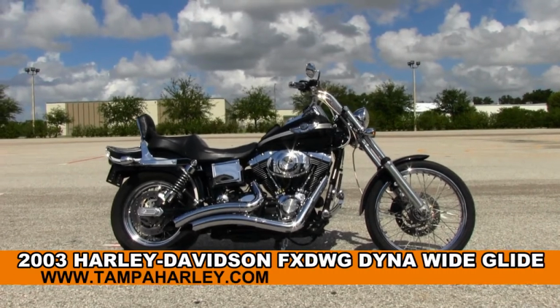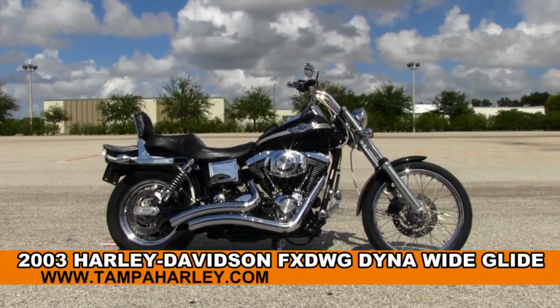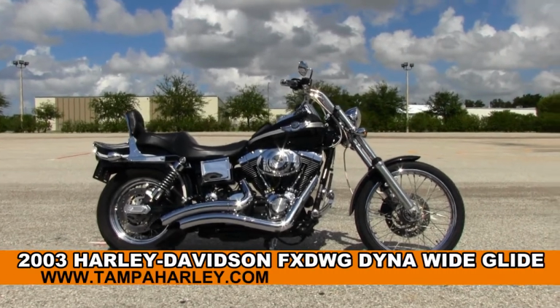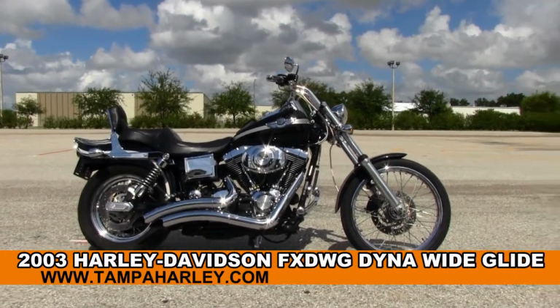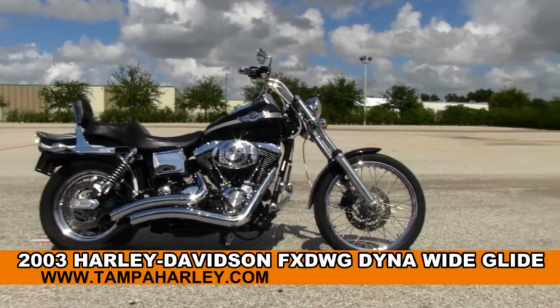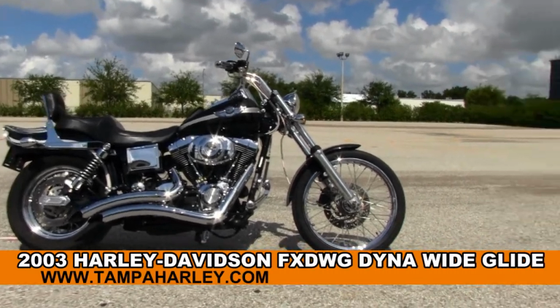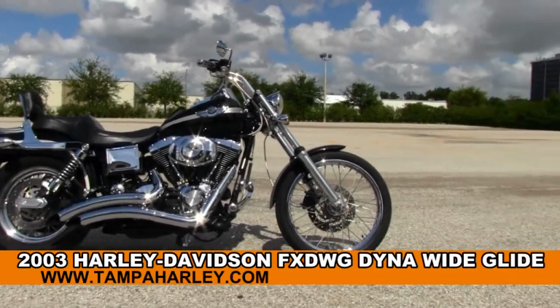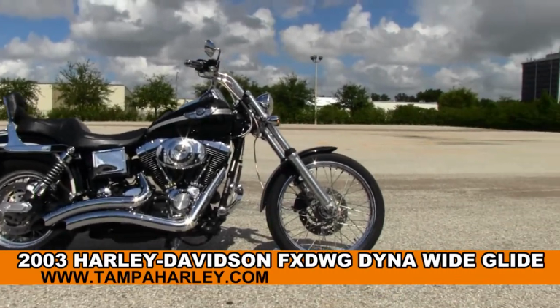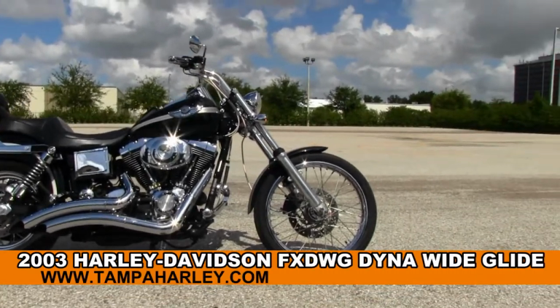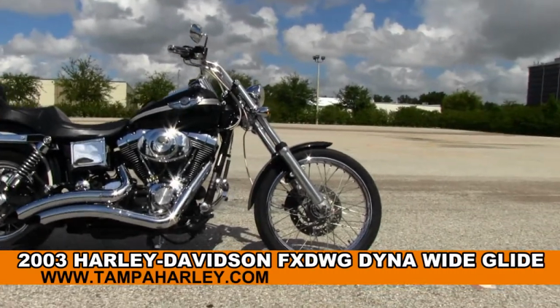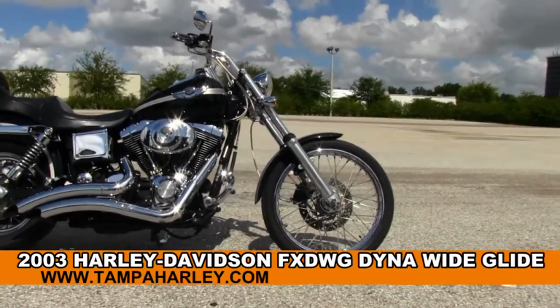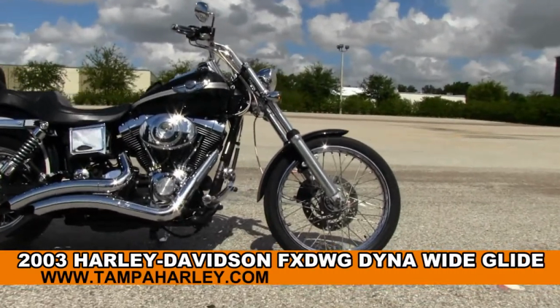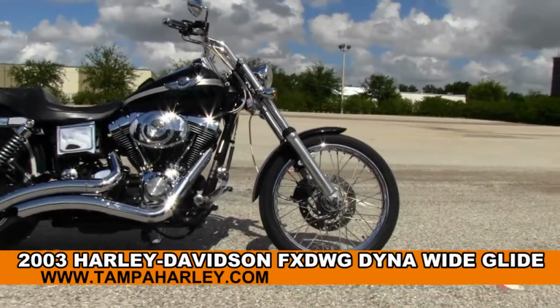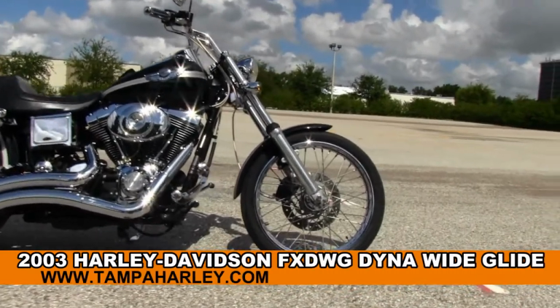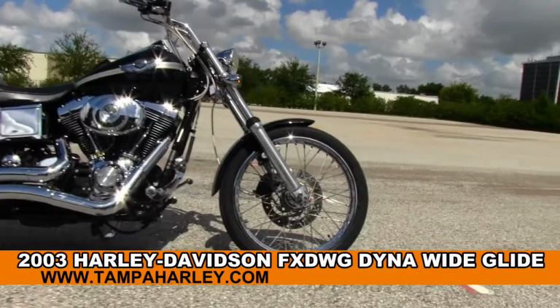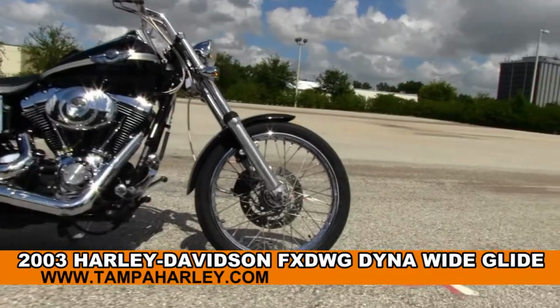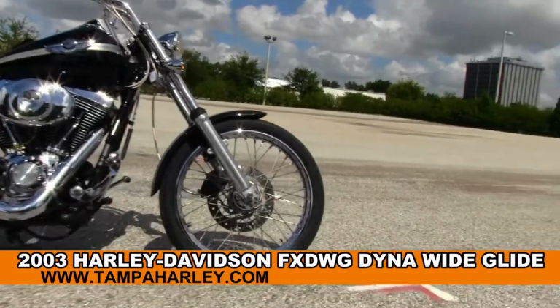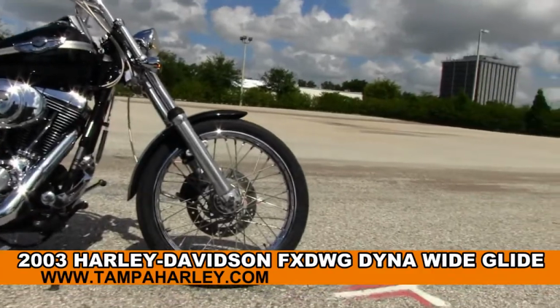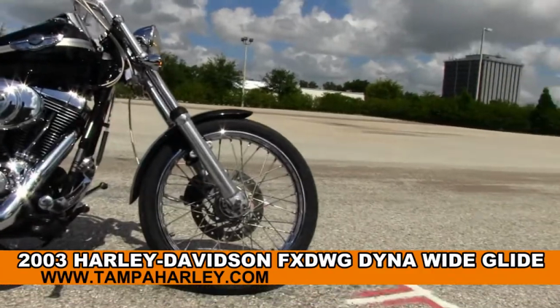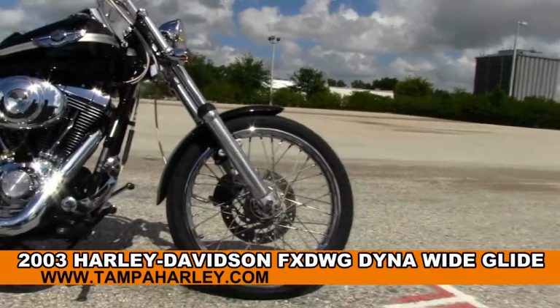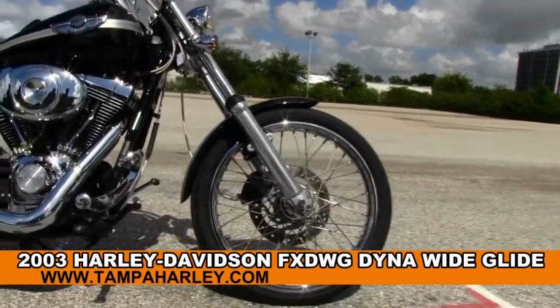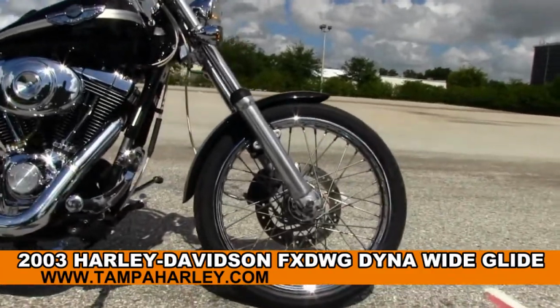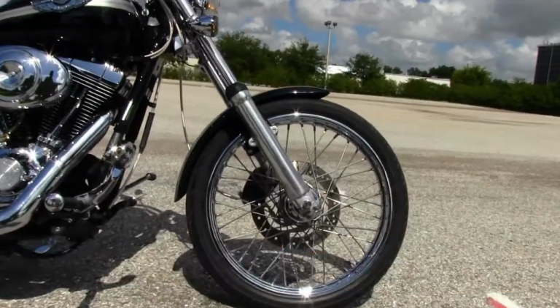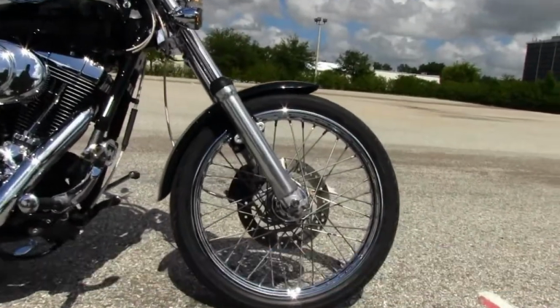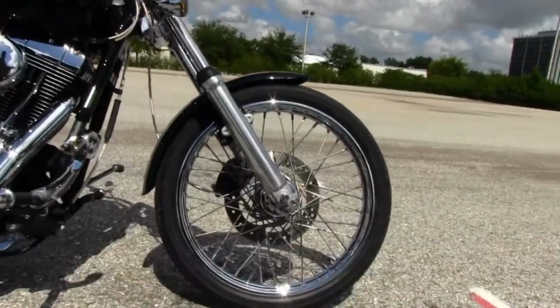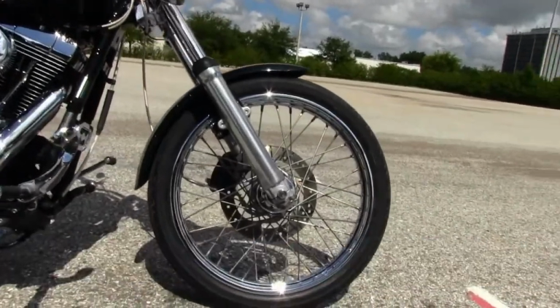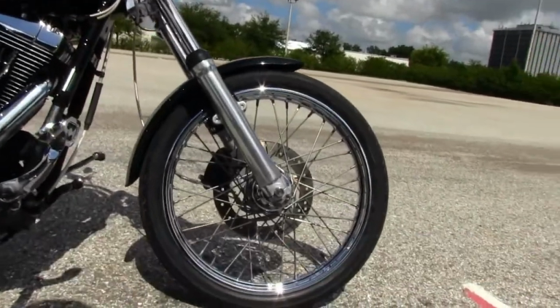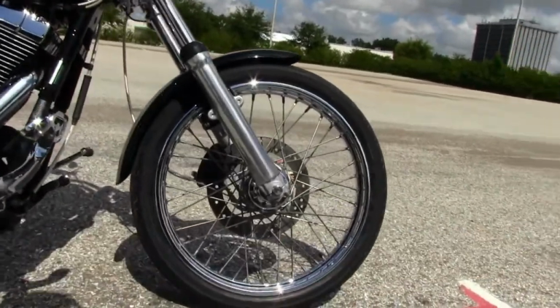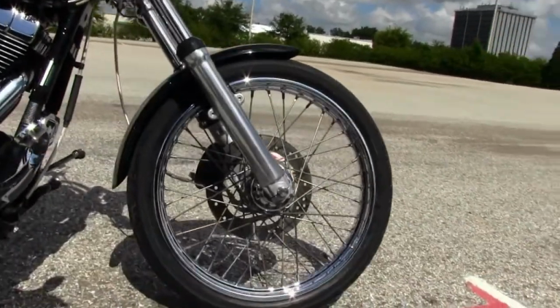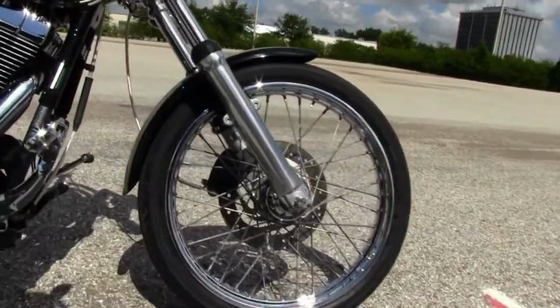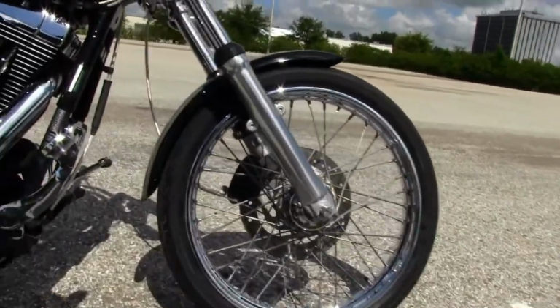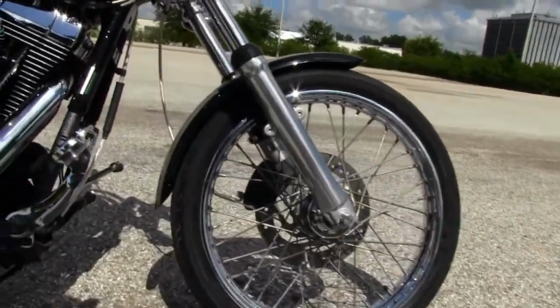This Wide Glide starts out front with a 21 inch steel lace wheel. Let me head on back to the forward controls.